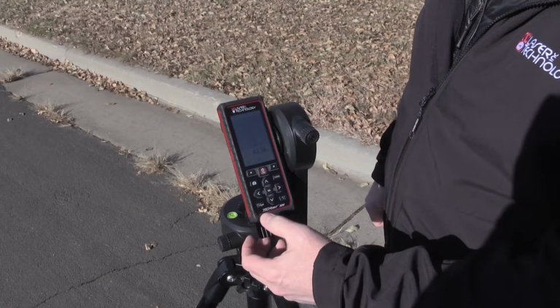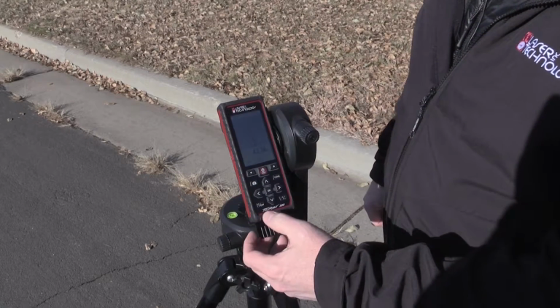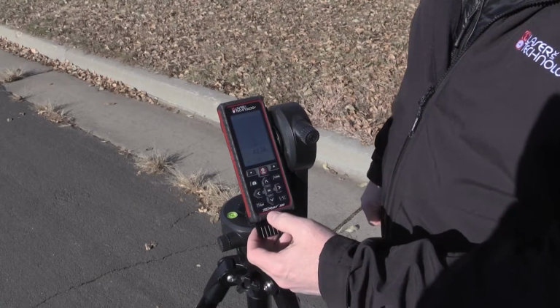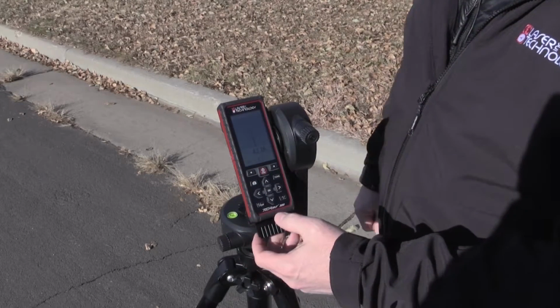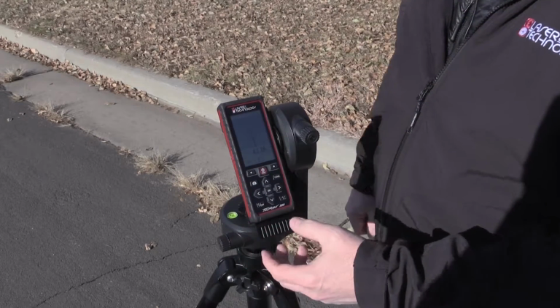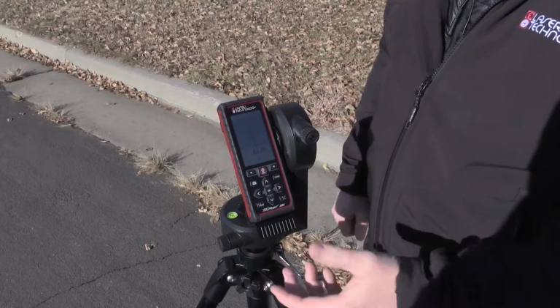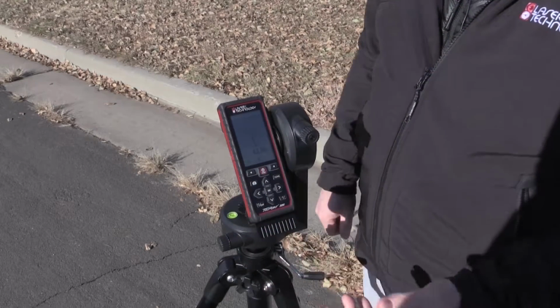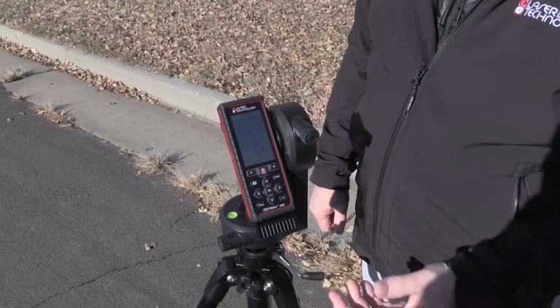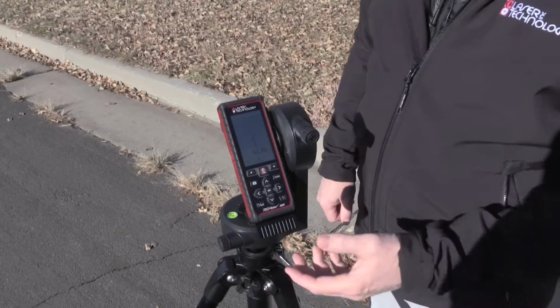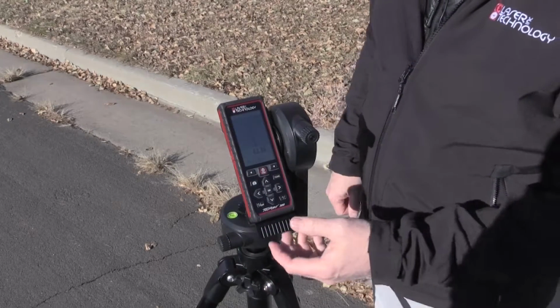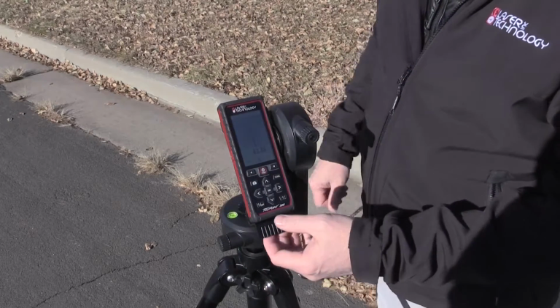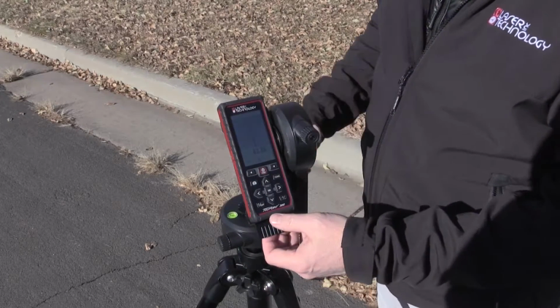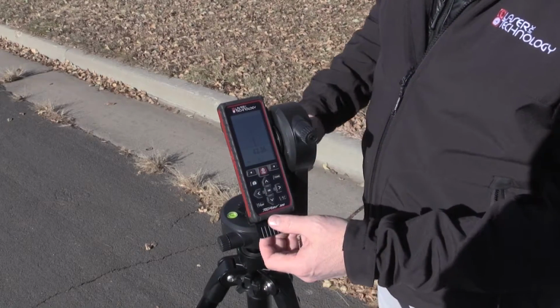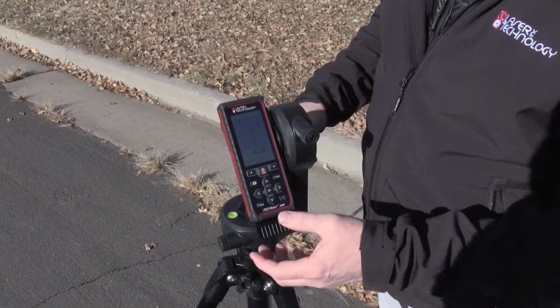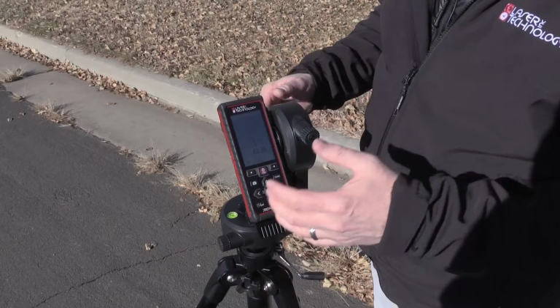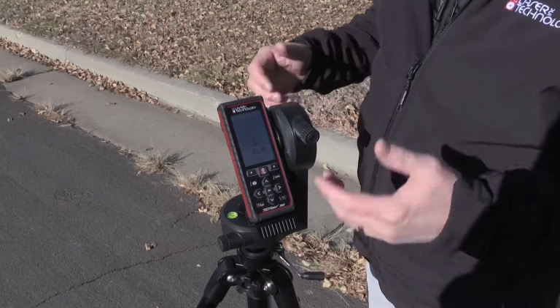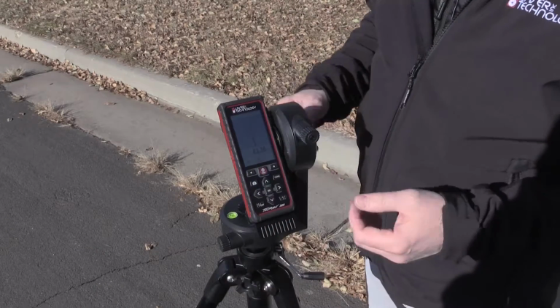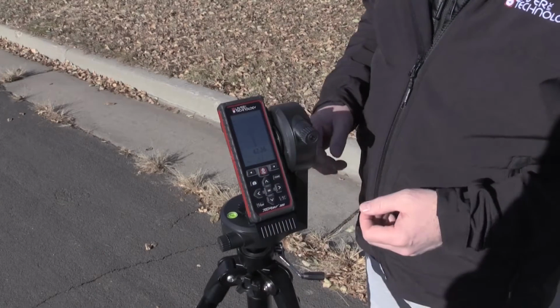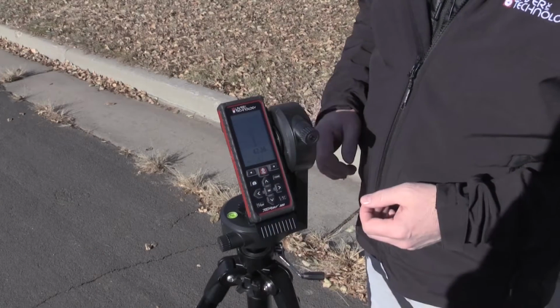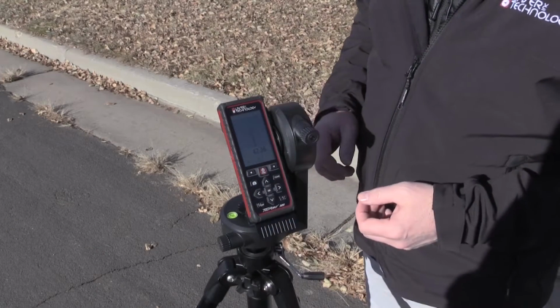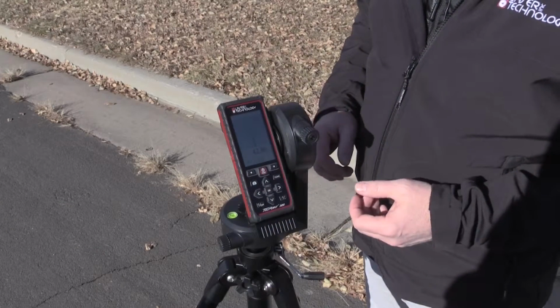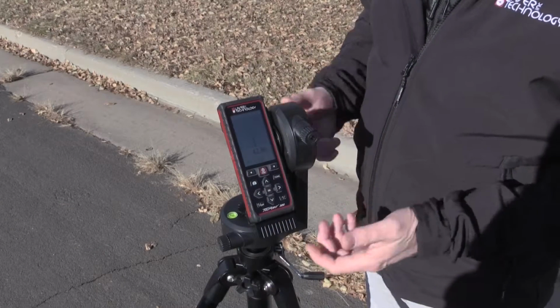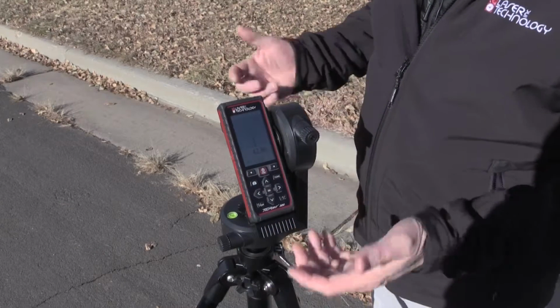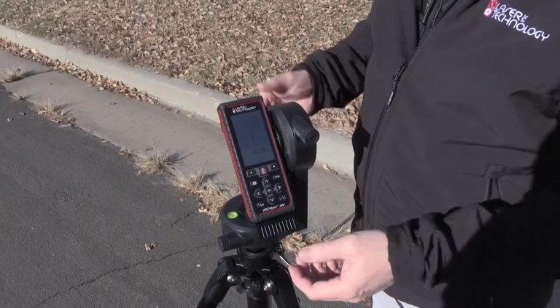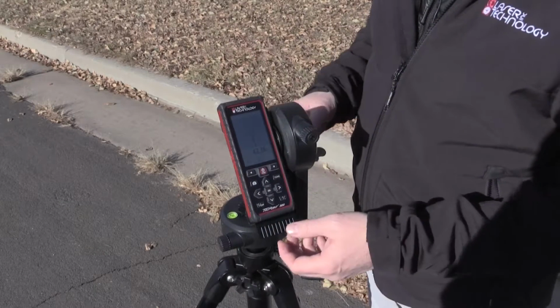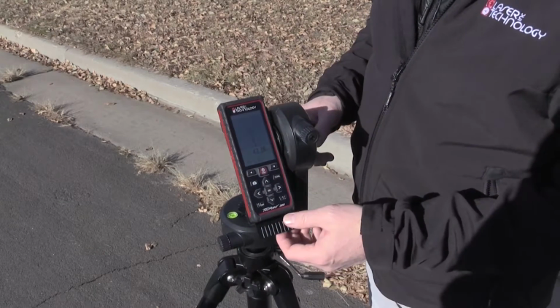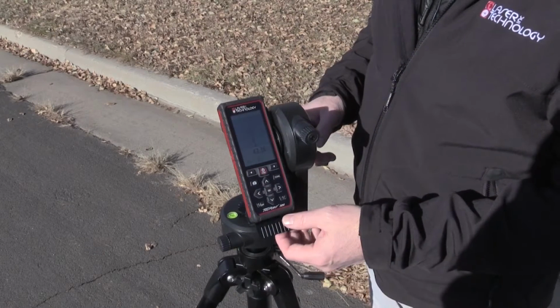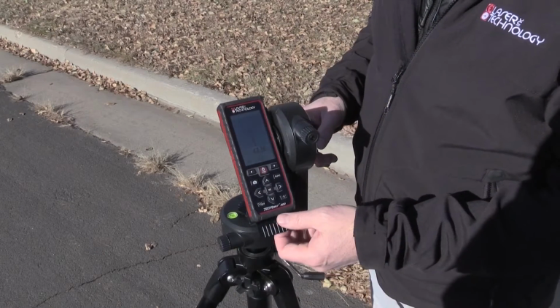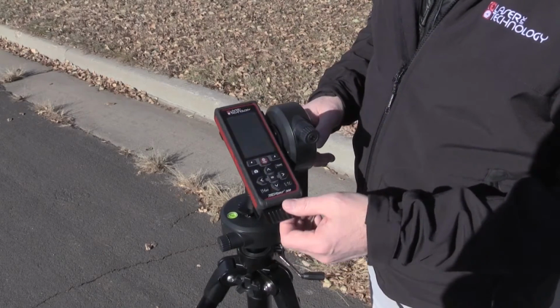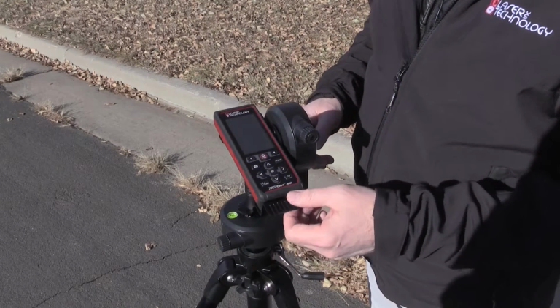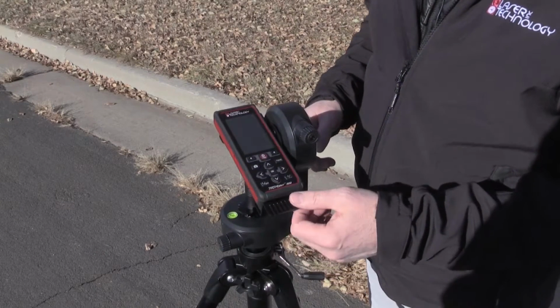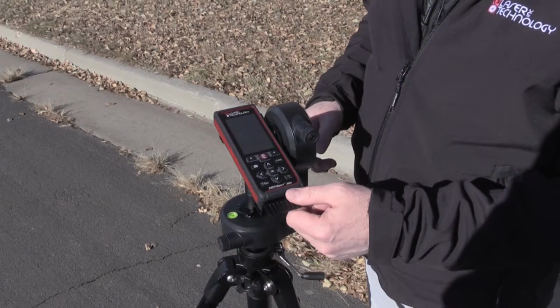Do the screen capture for documentation purposes — but this is our missing line, or two-point shot missing line on the TruePoint 300.